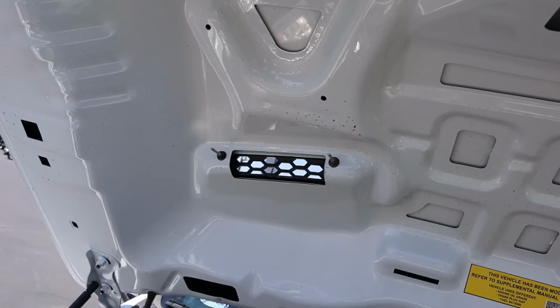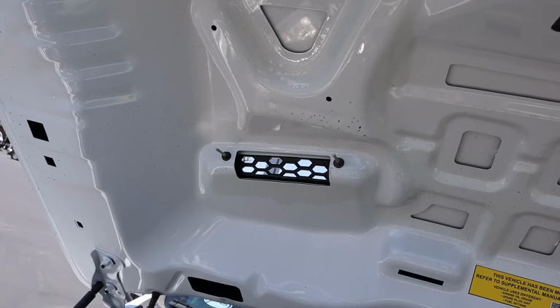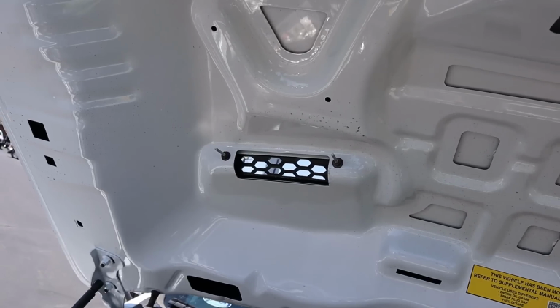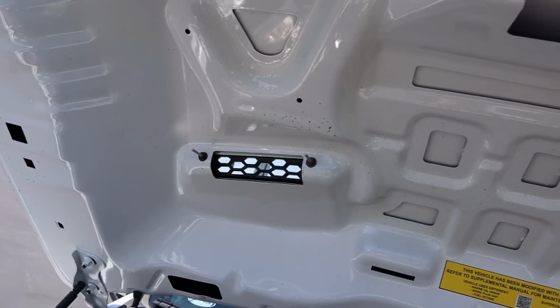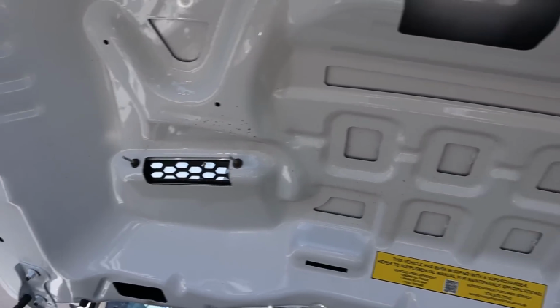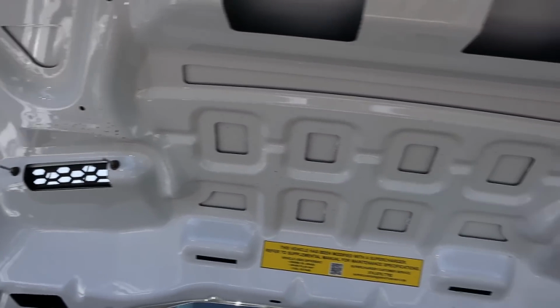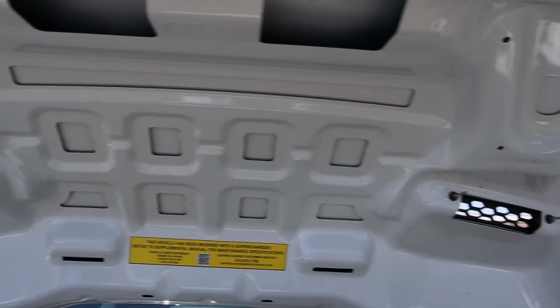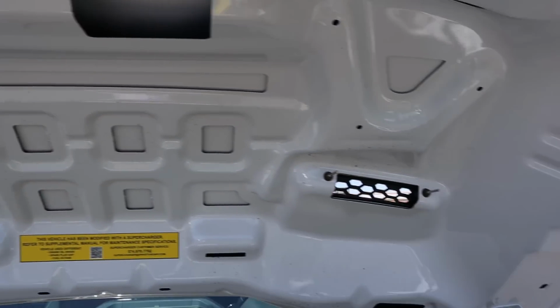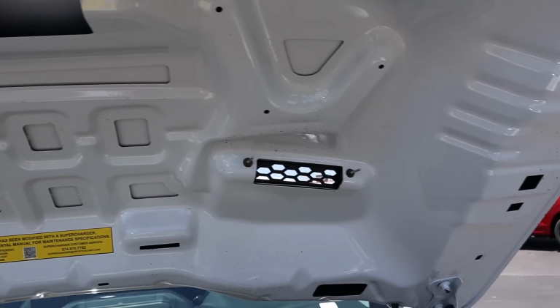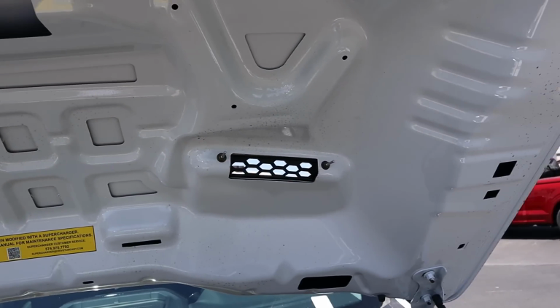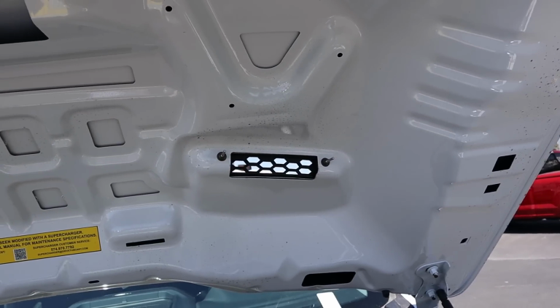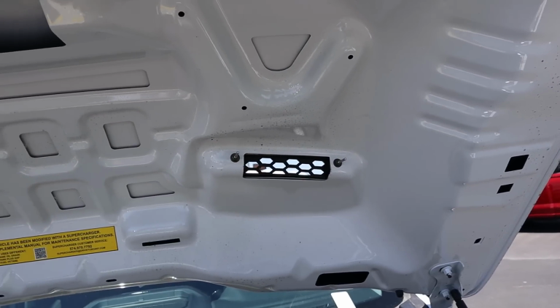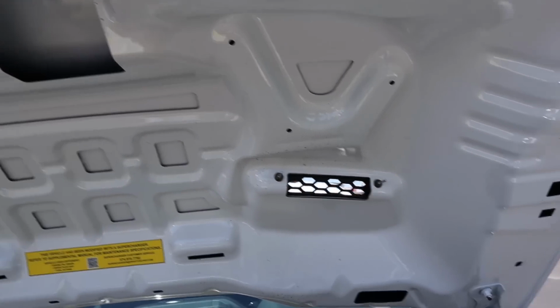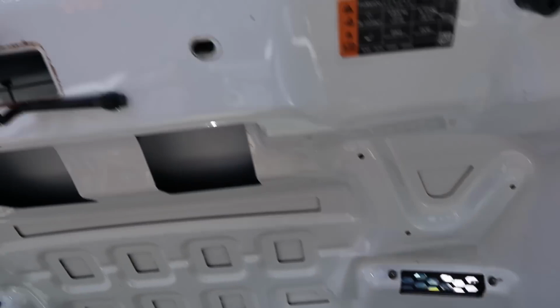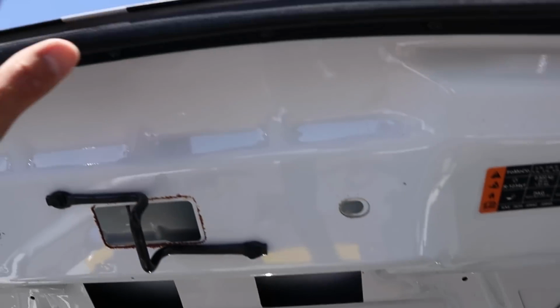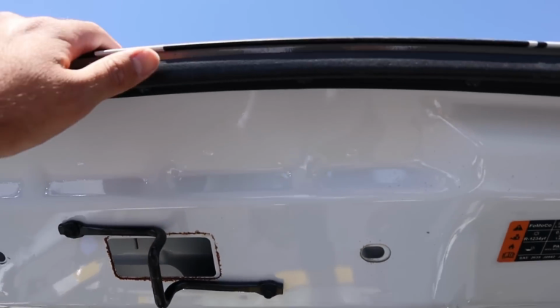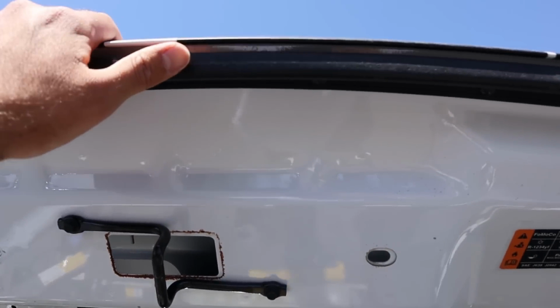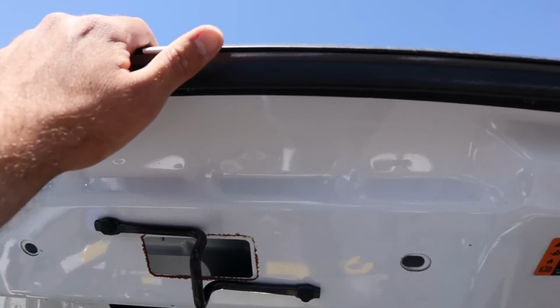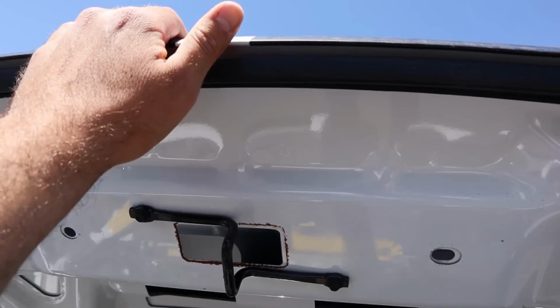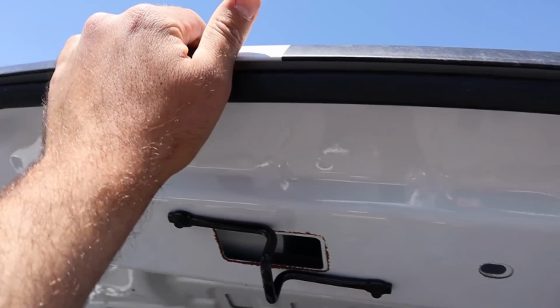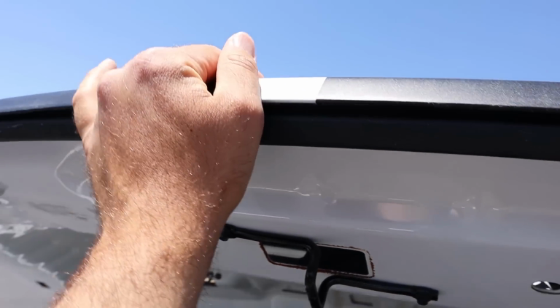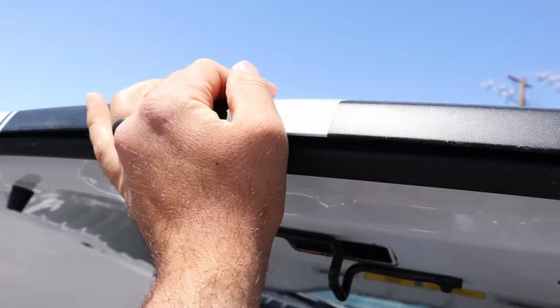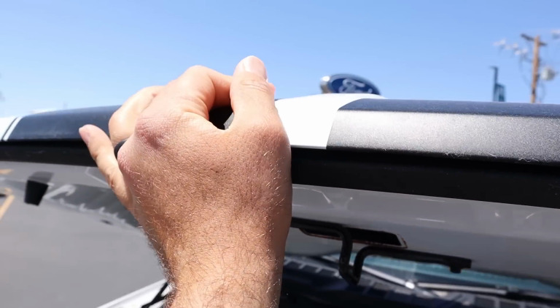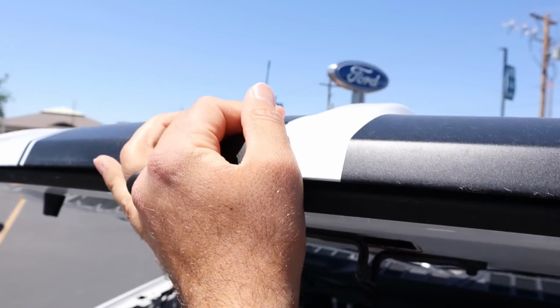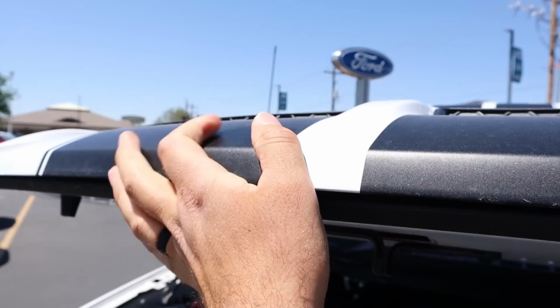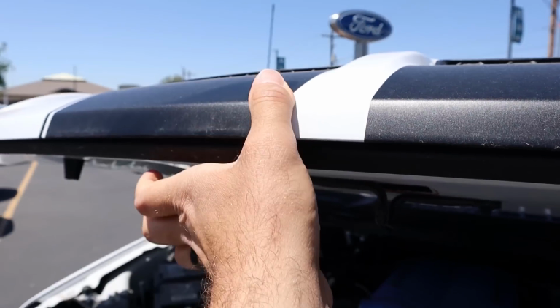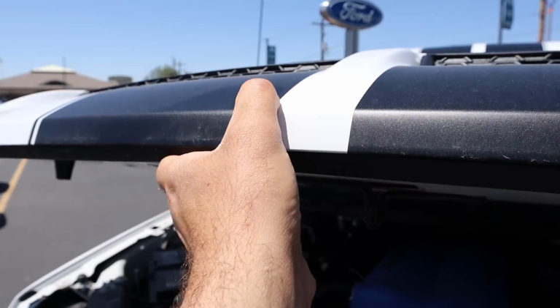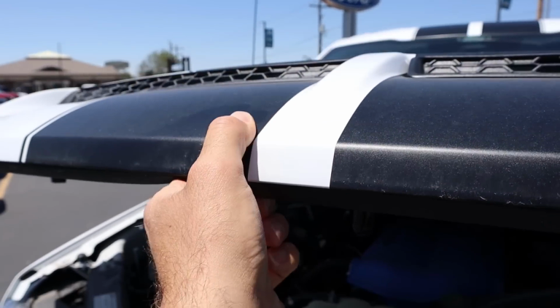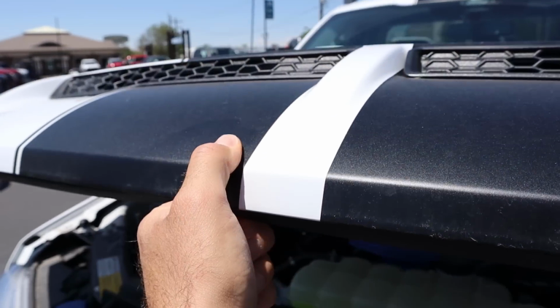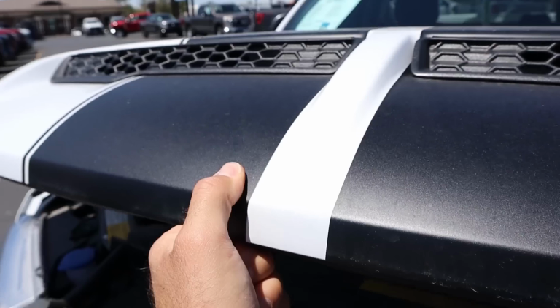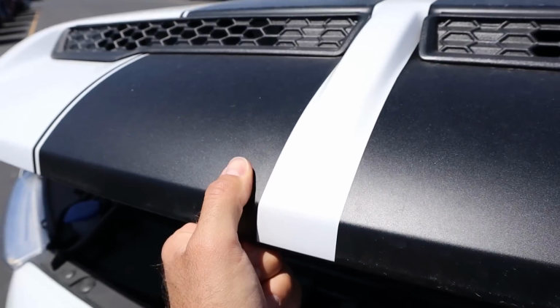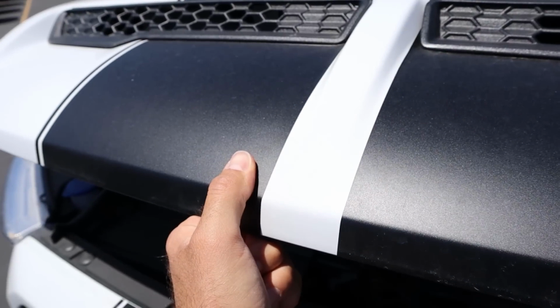Would you look at that — actually functional. Let's lower the hood; it's very, very heavy.